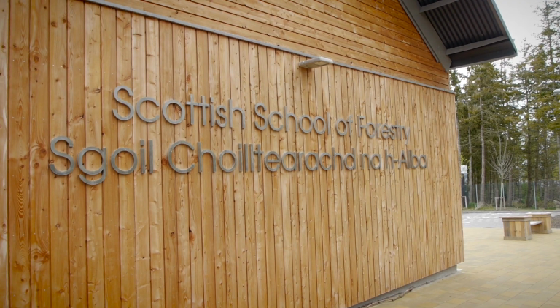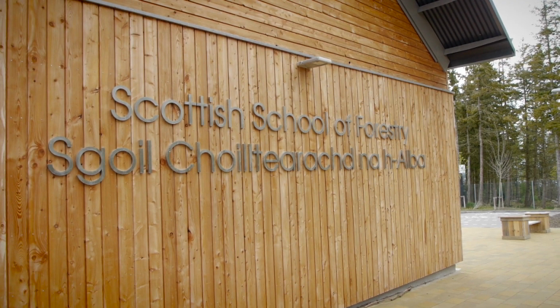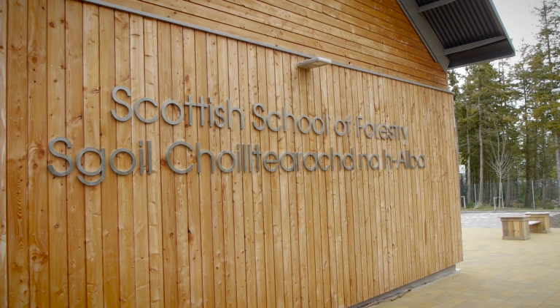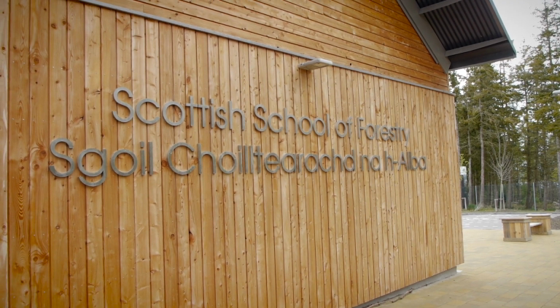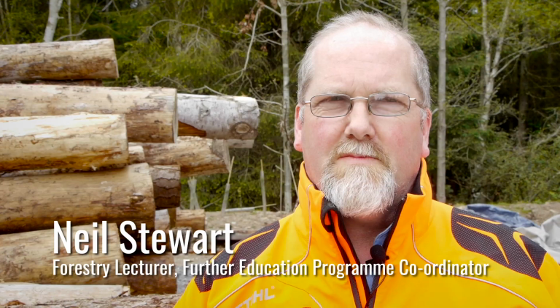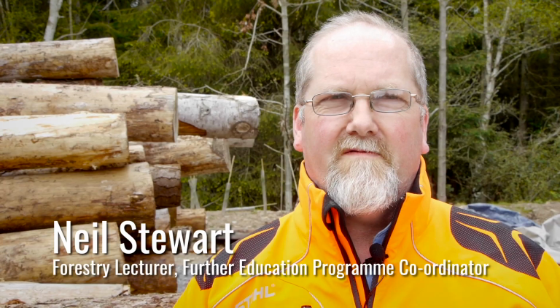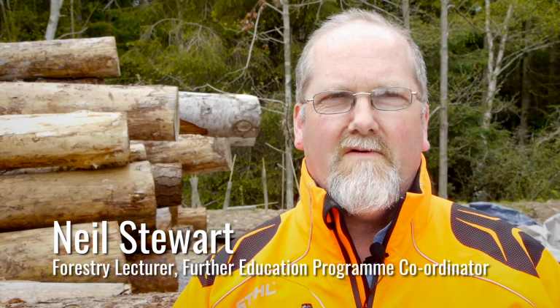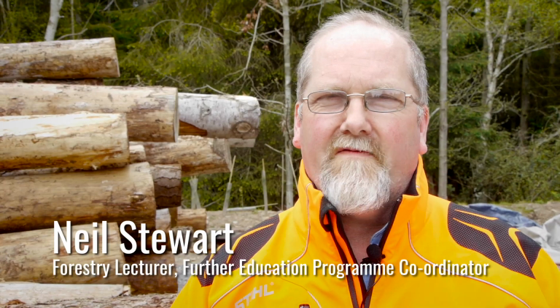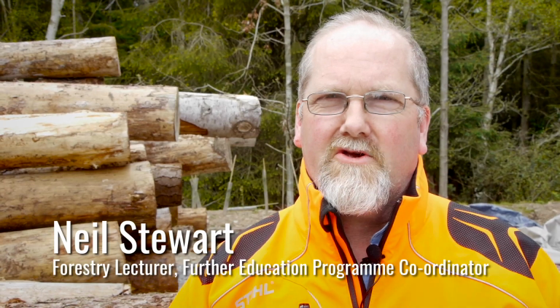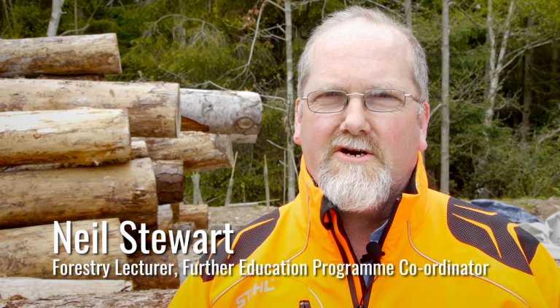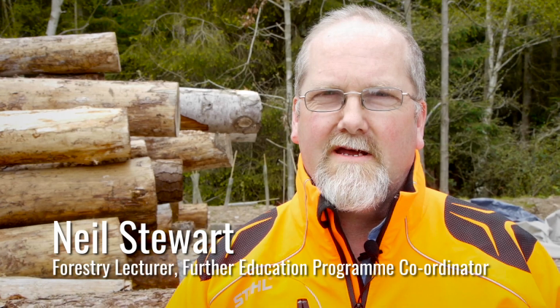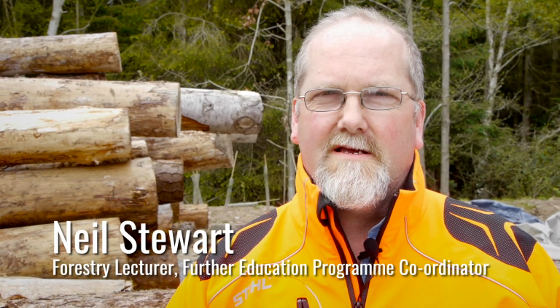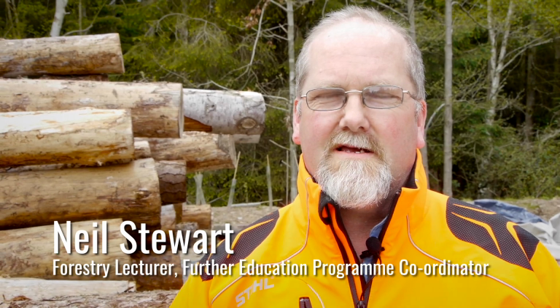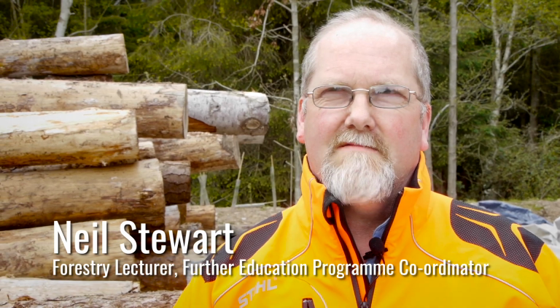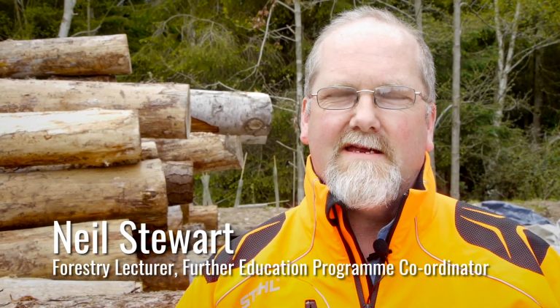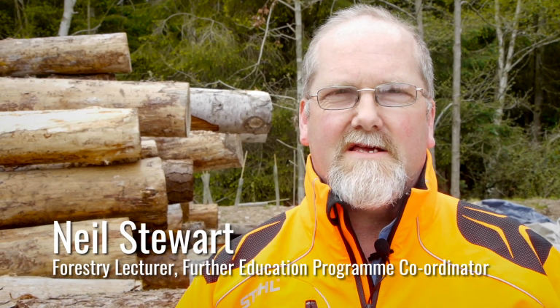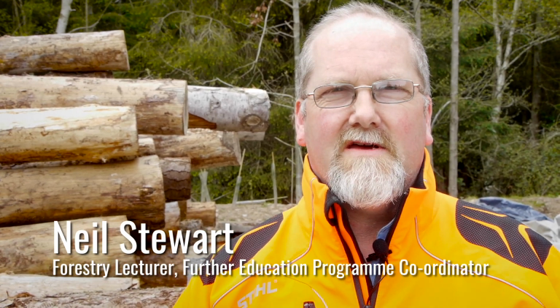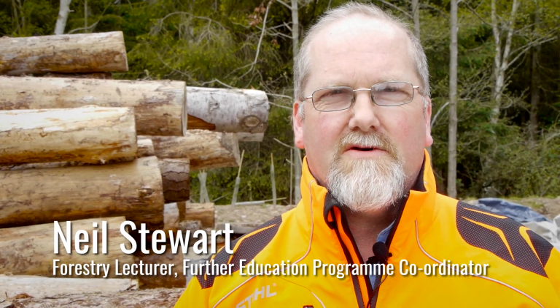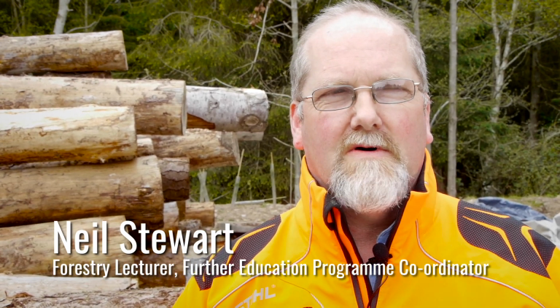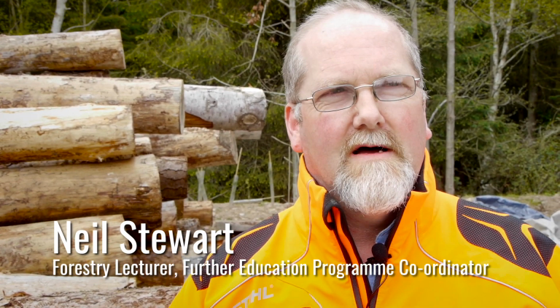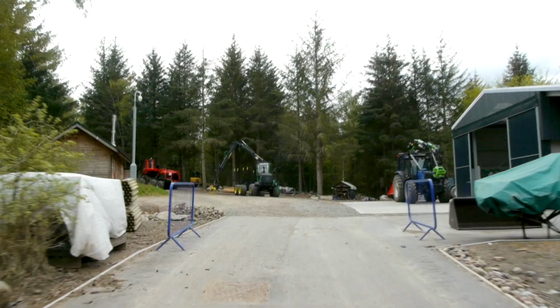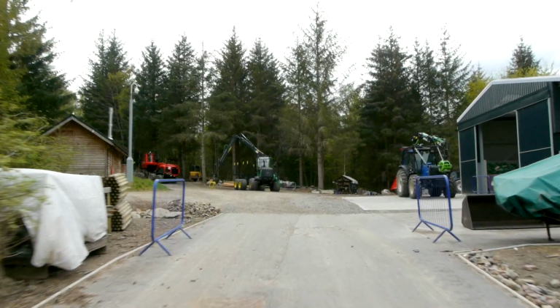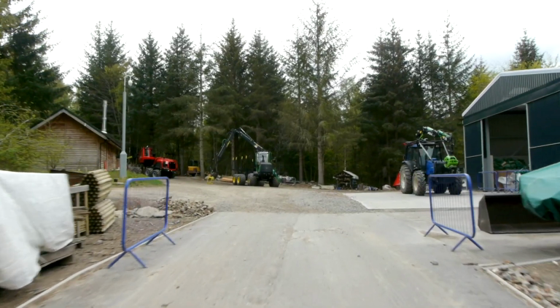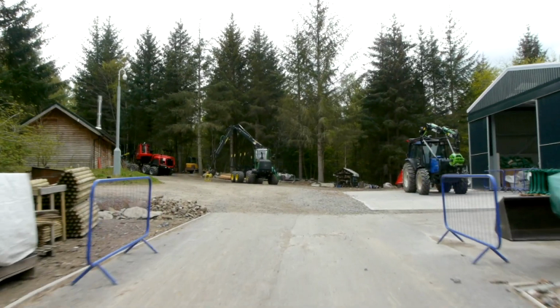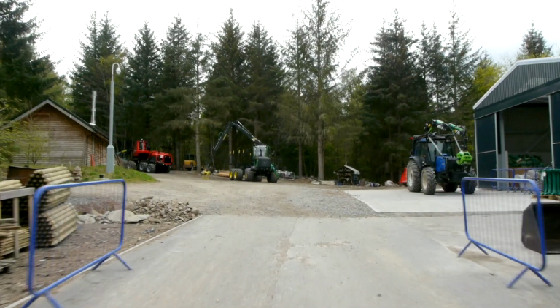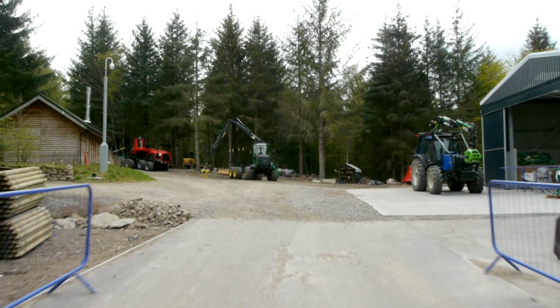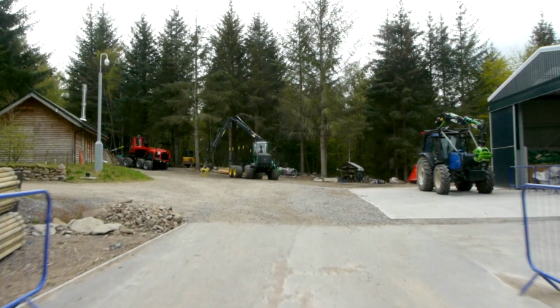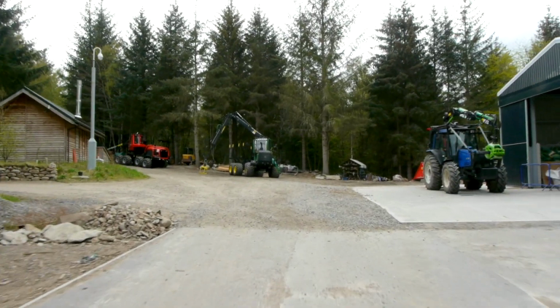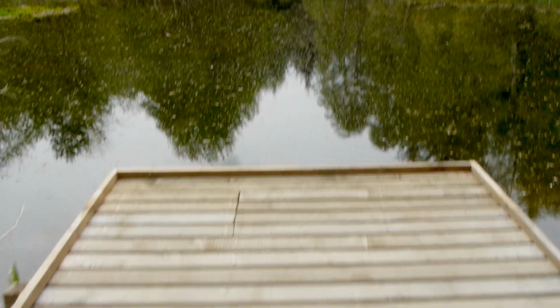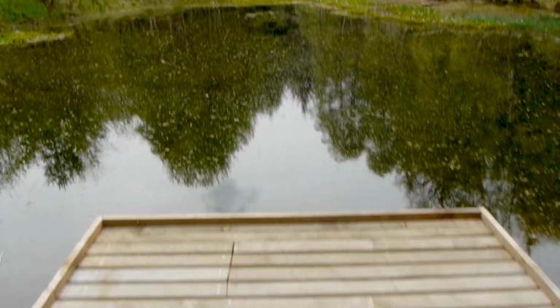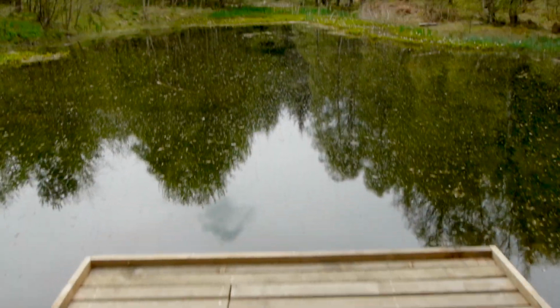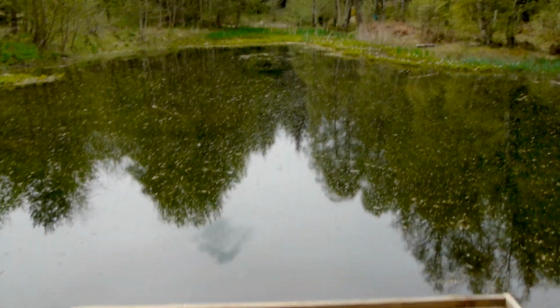Neverness College has been involved in forestry training since 1972. We moved up to the present site in 1974.